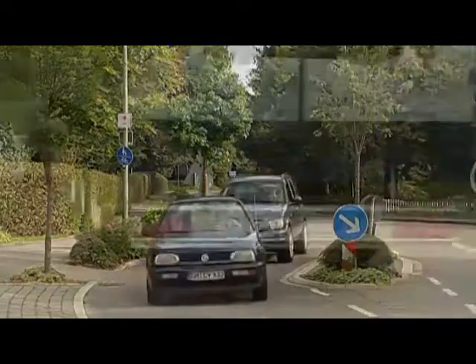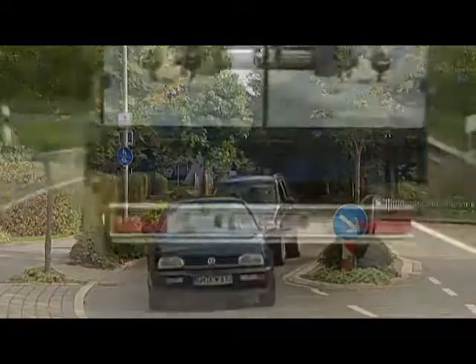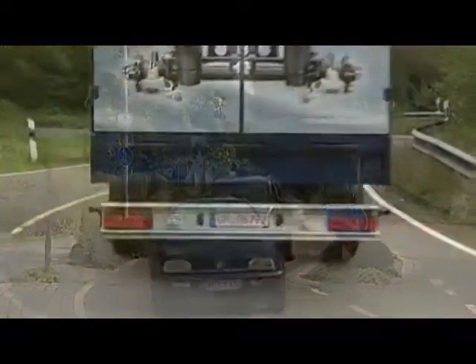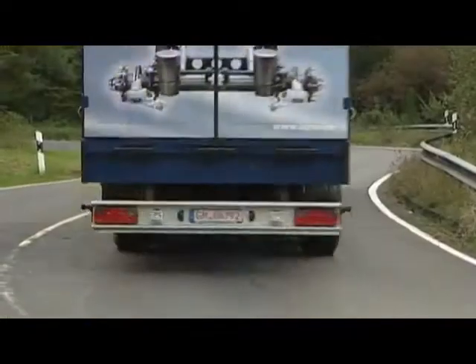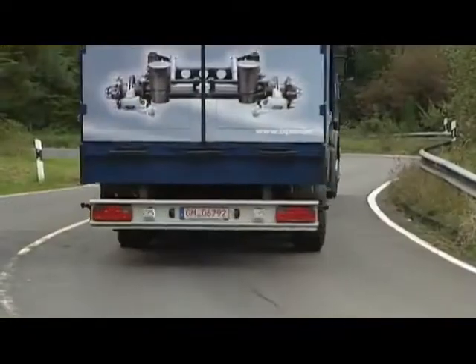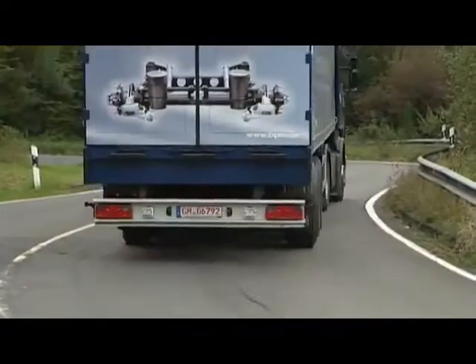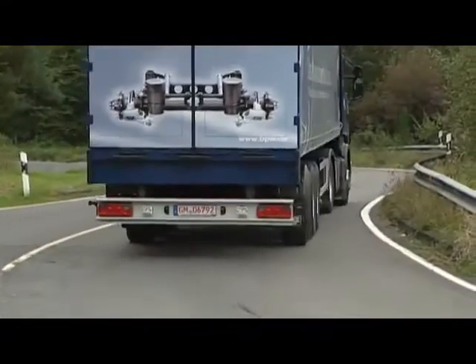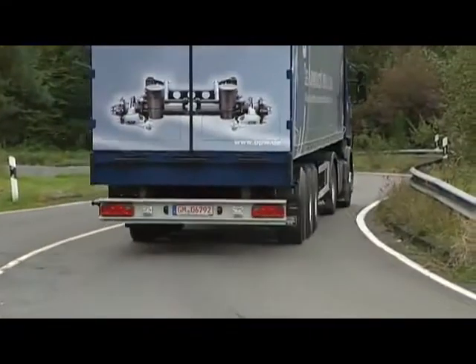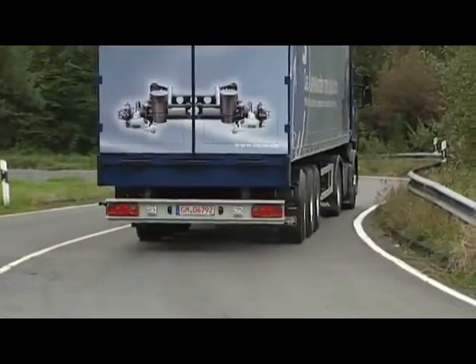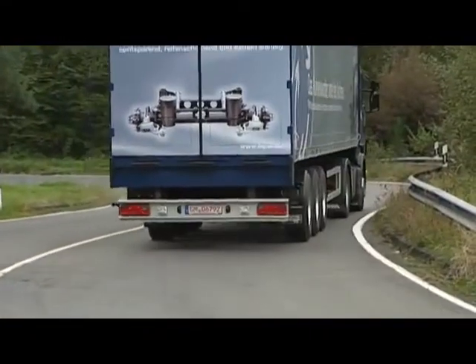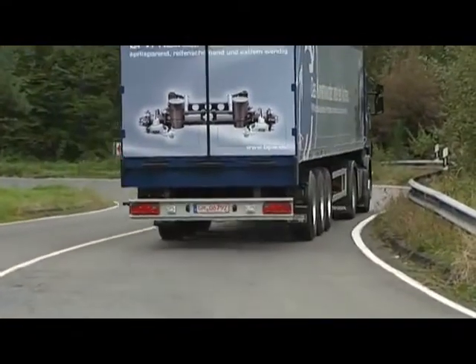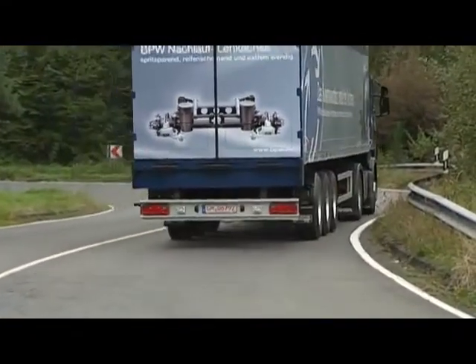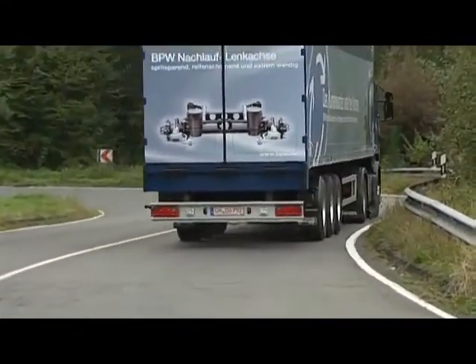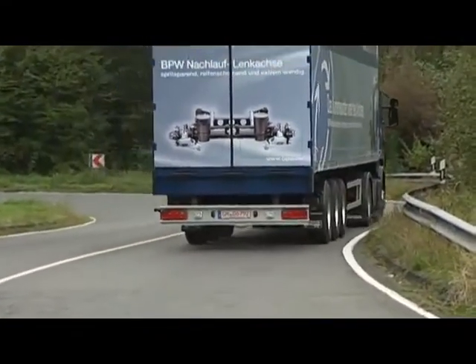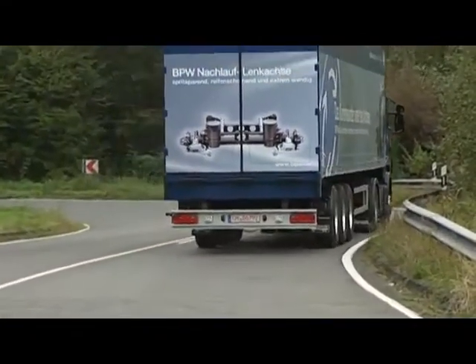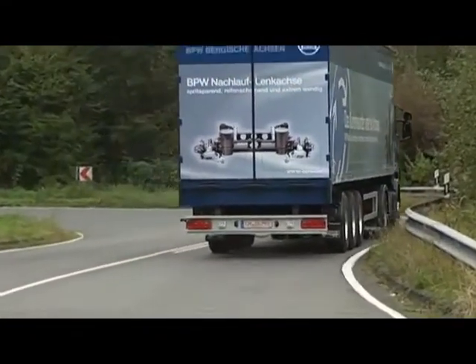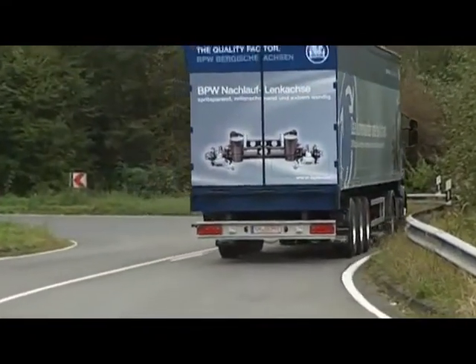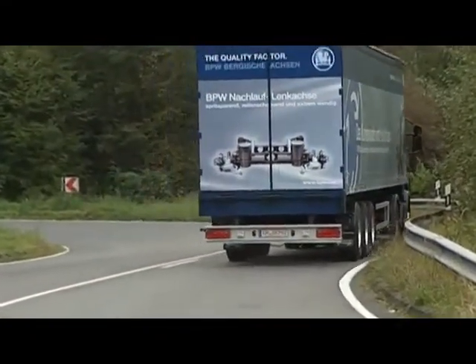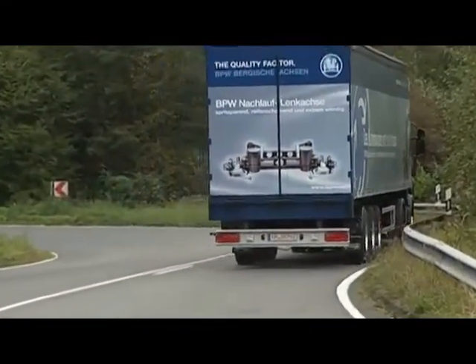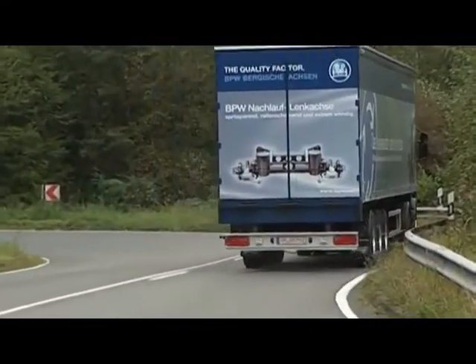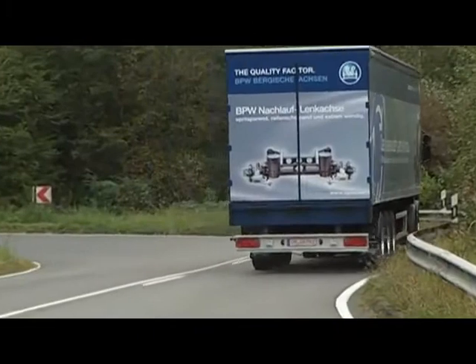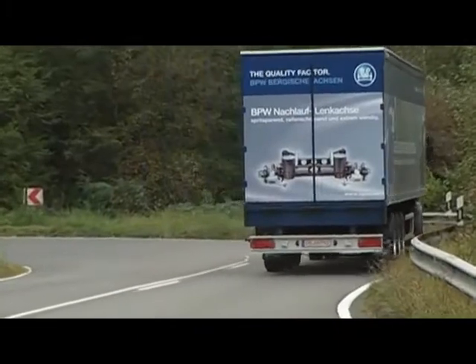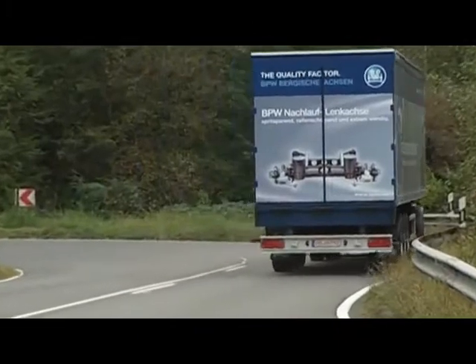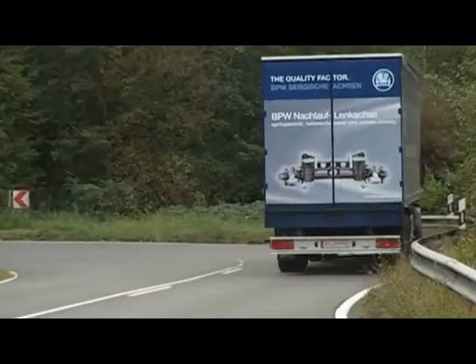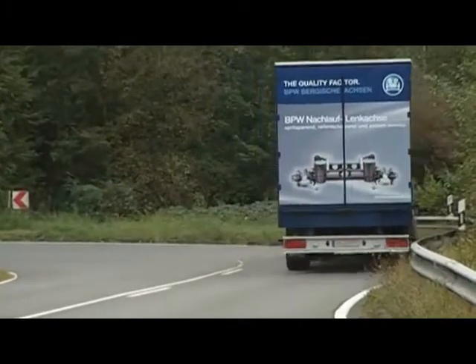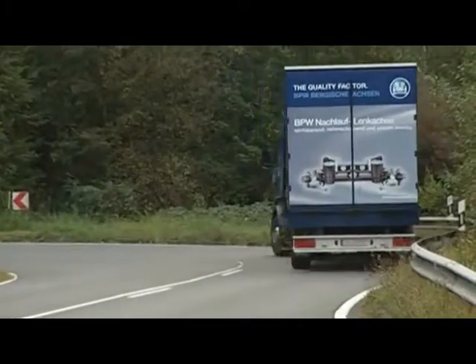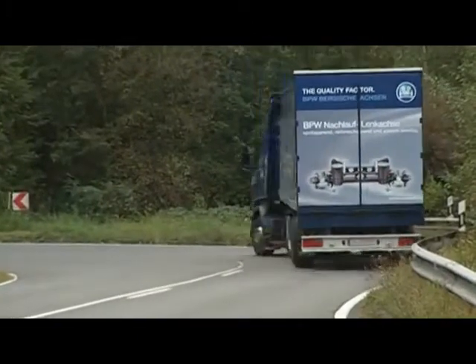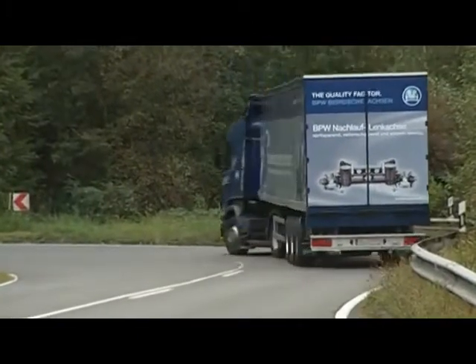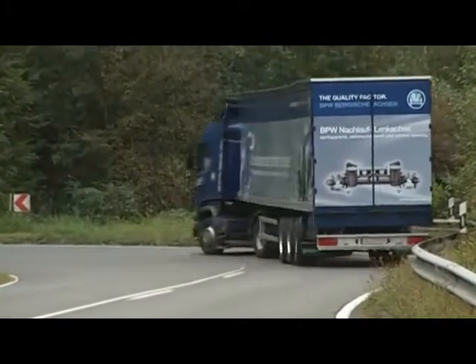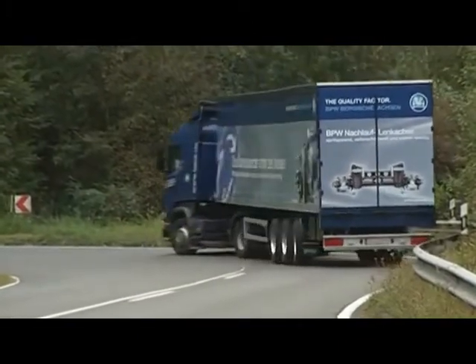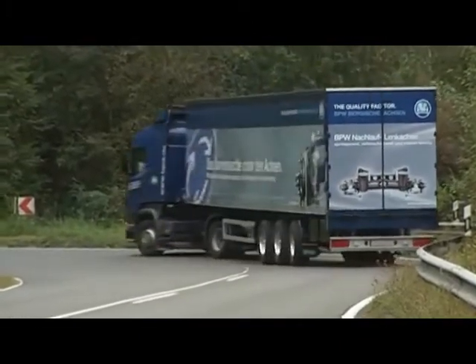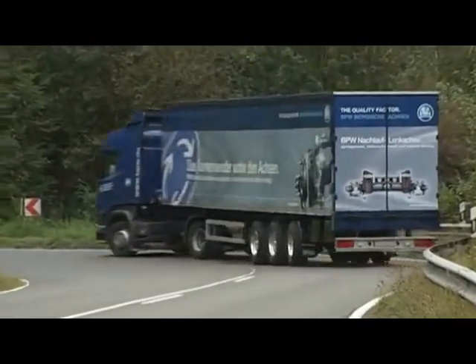So it's high time to clamp down on costs. High time for the BPW self-steering axle.